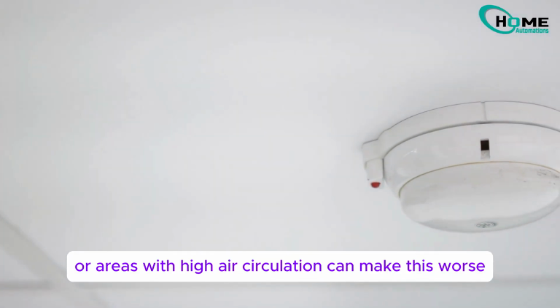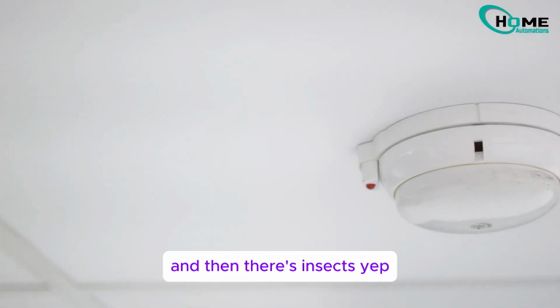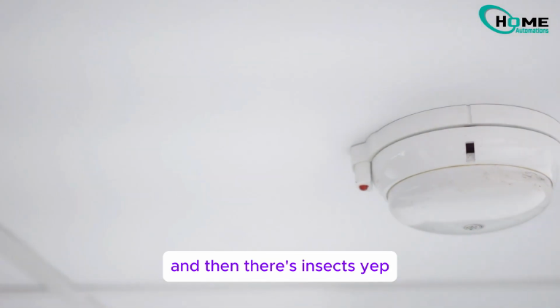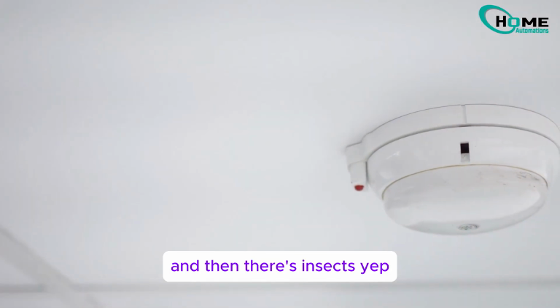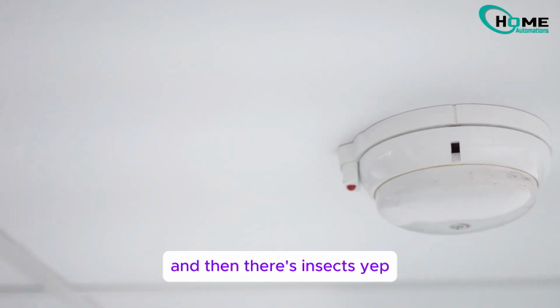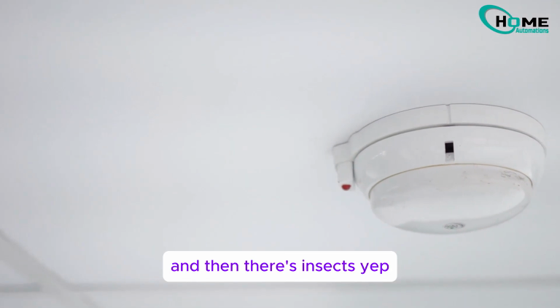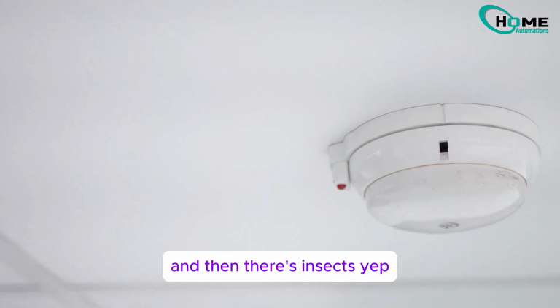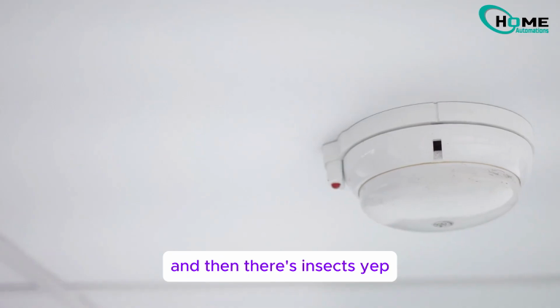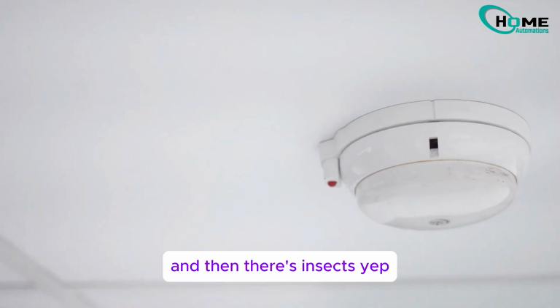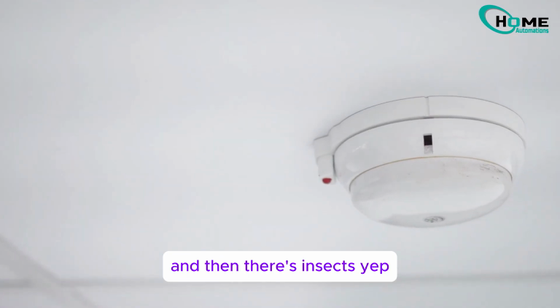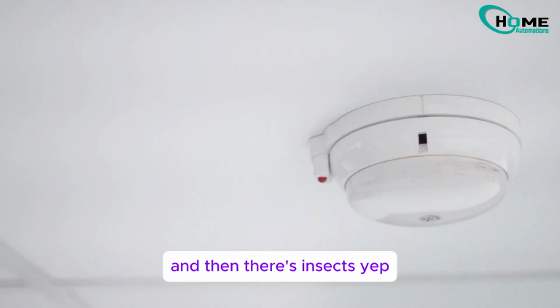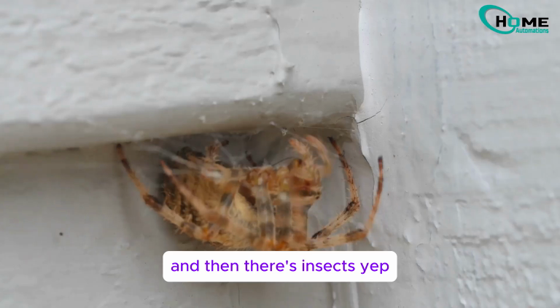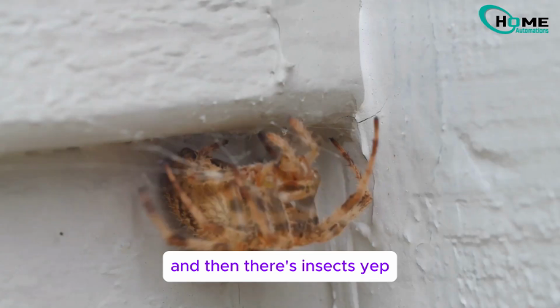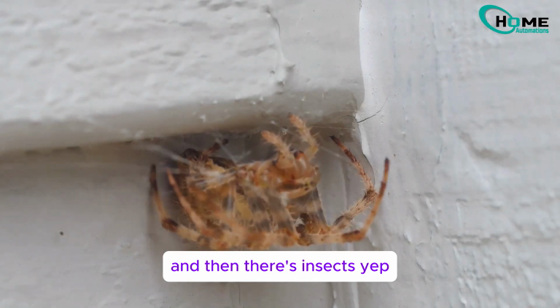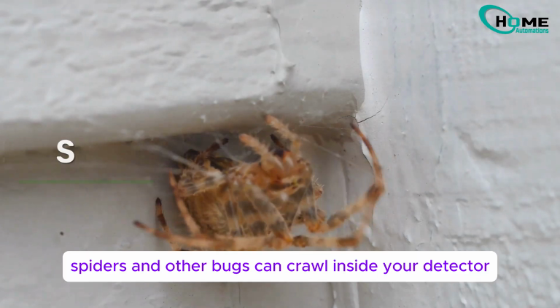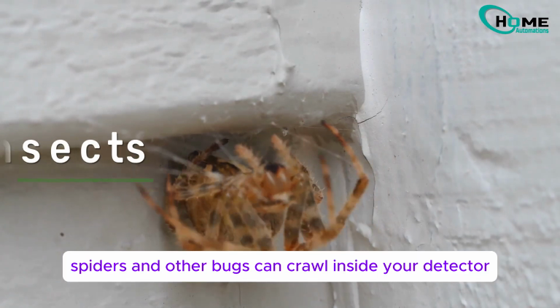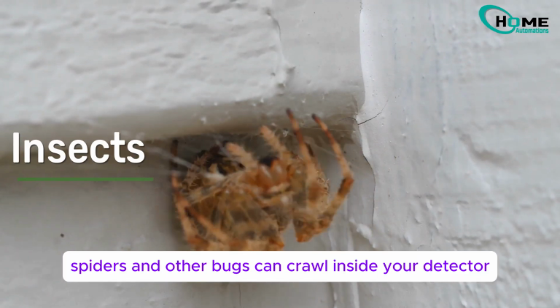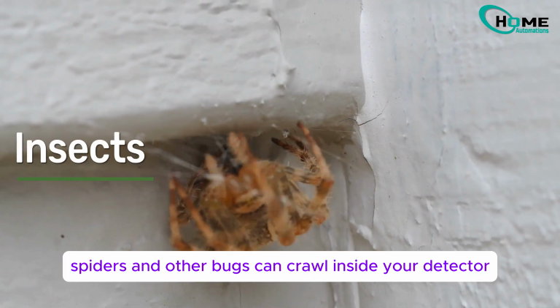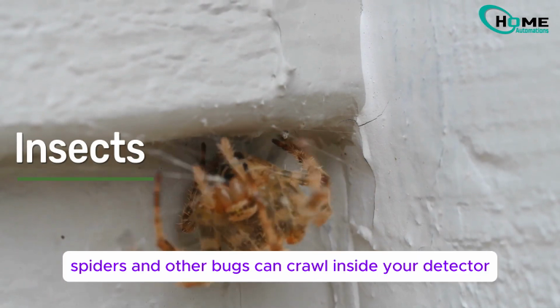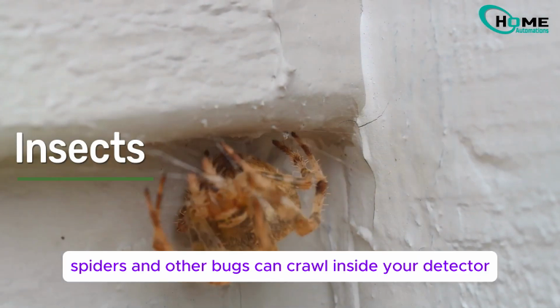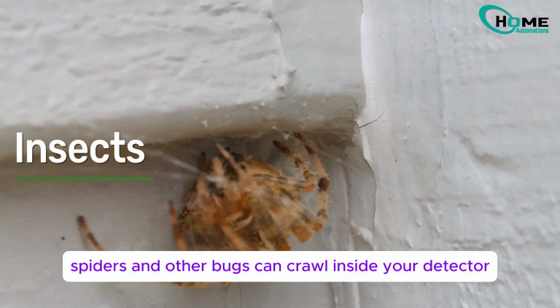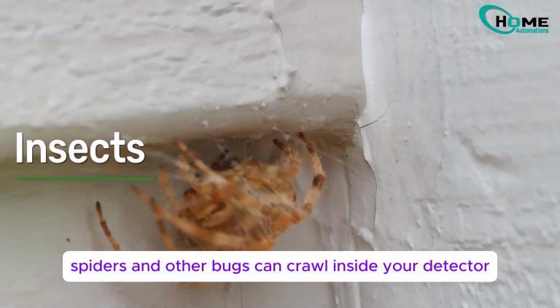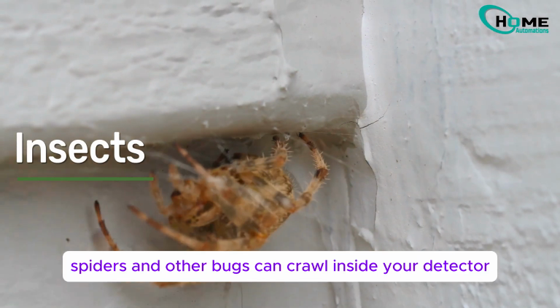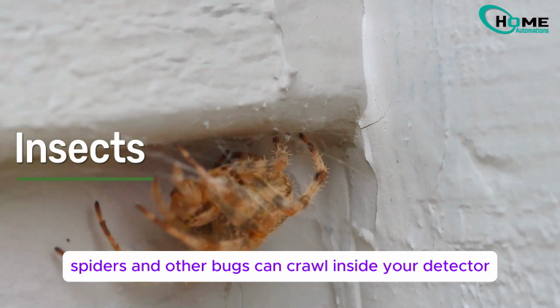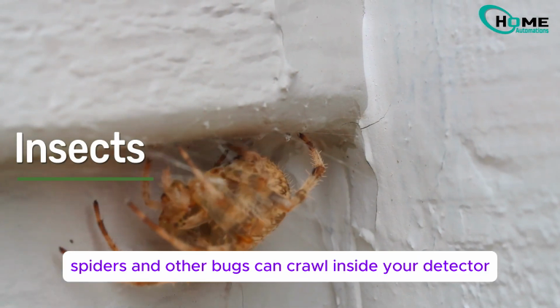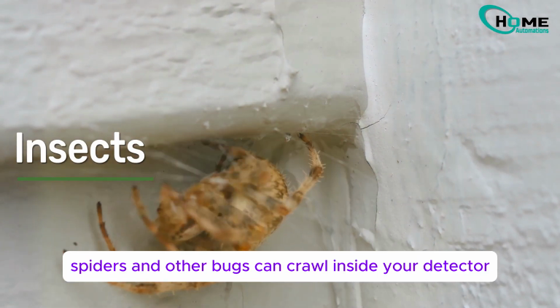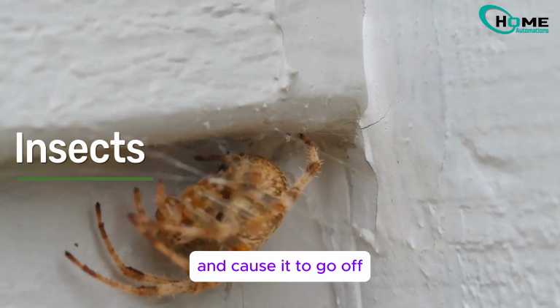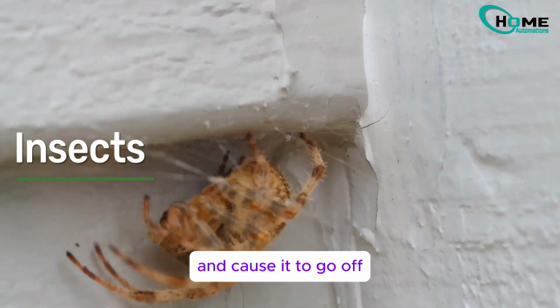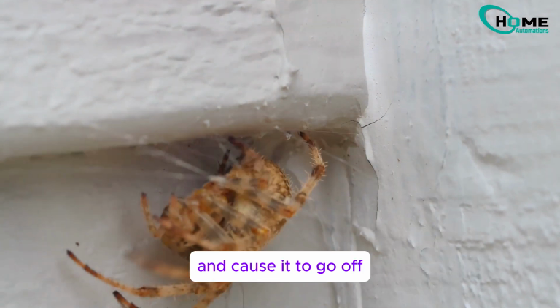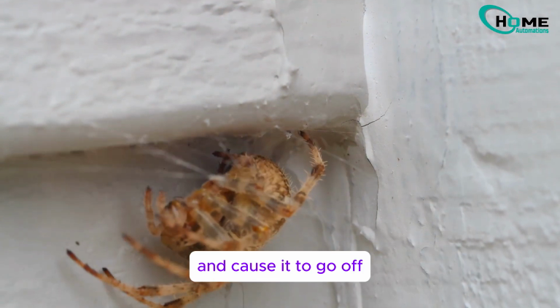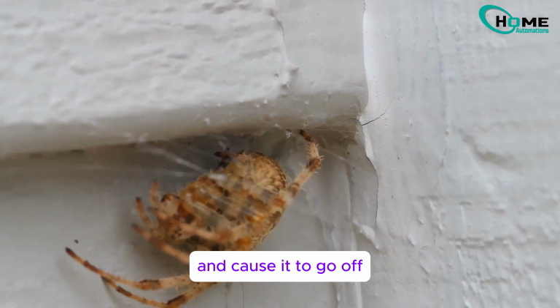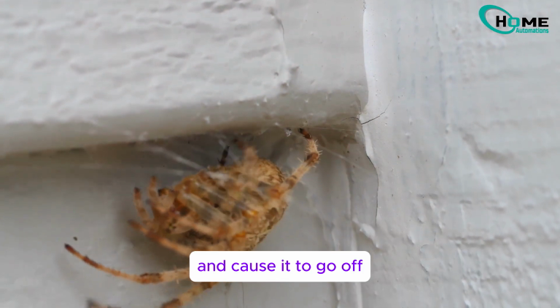And then there's insects. Yep, spiders and other bugs can crawl inside your detector and cause it to go off.